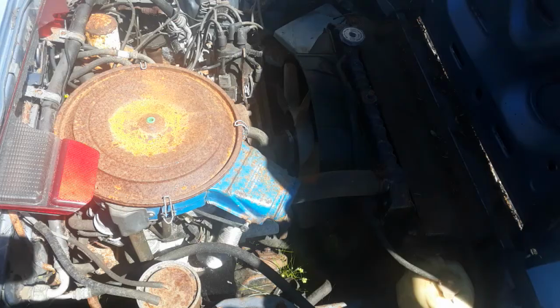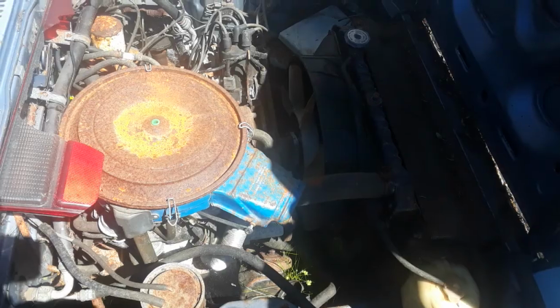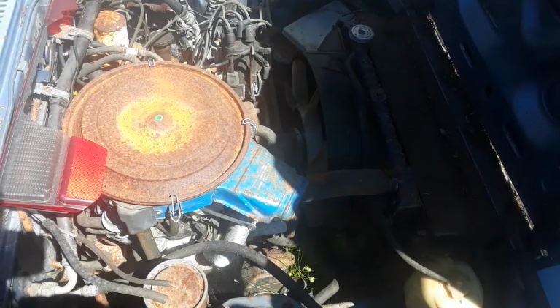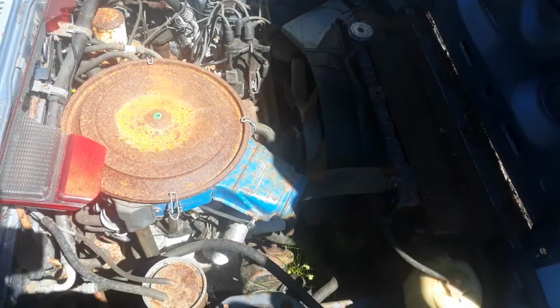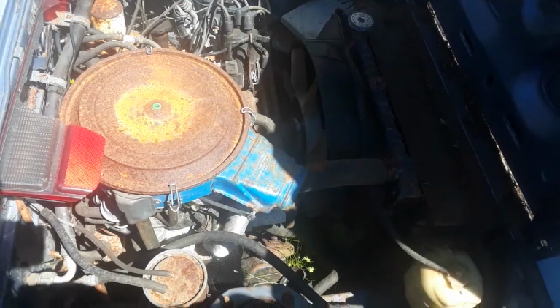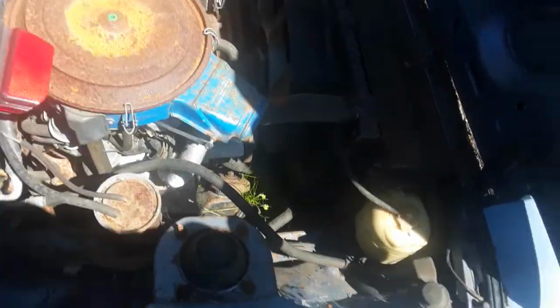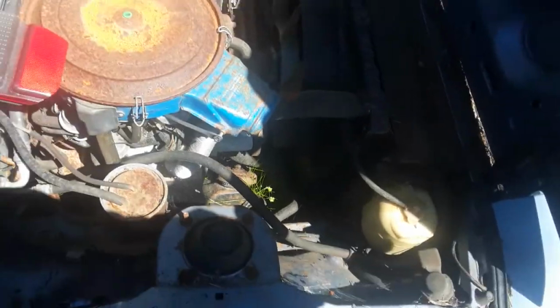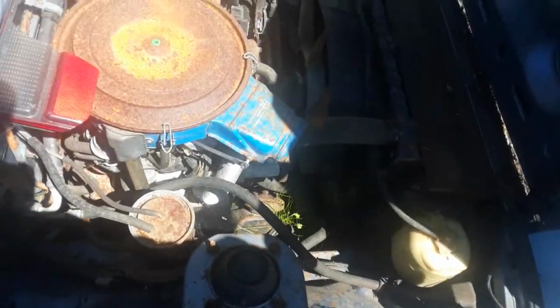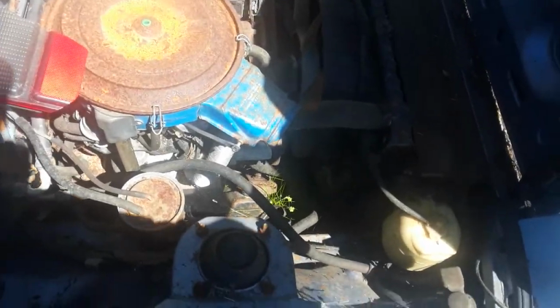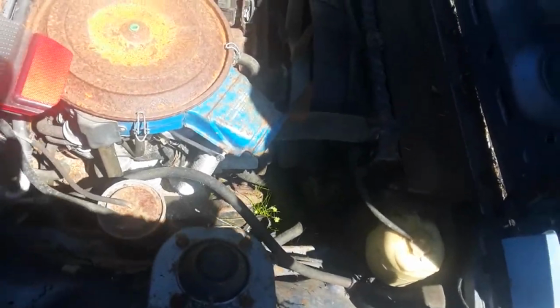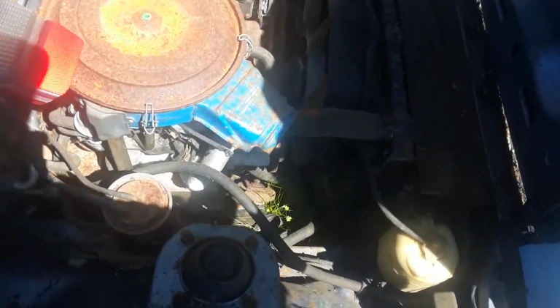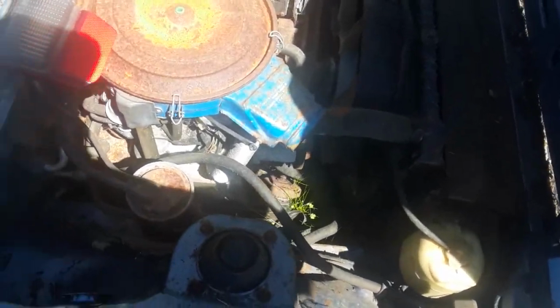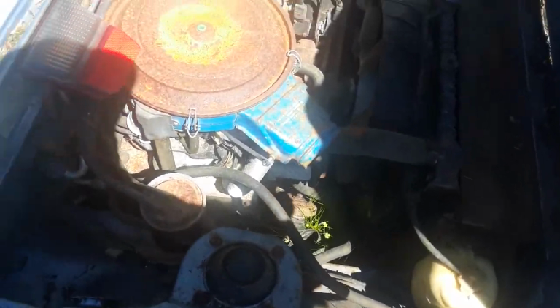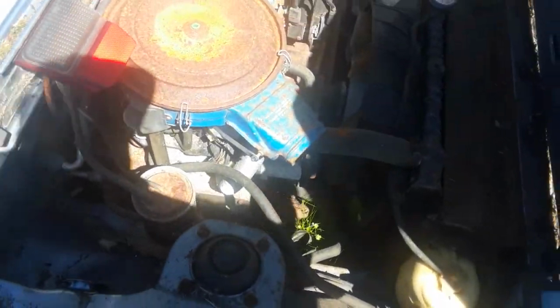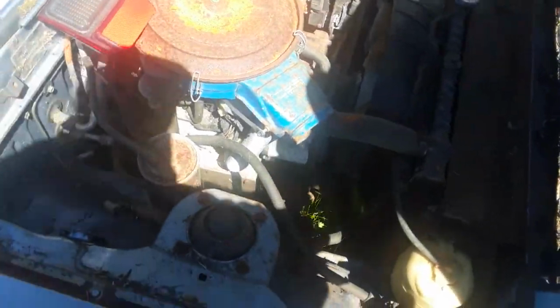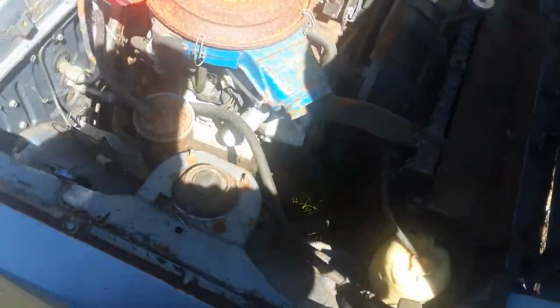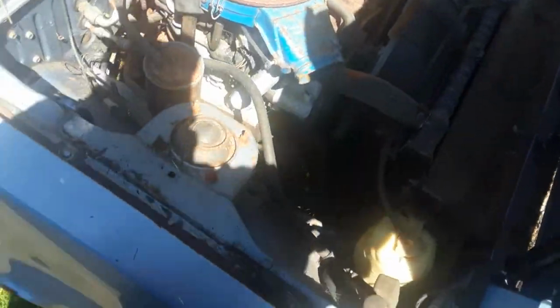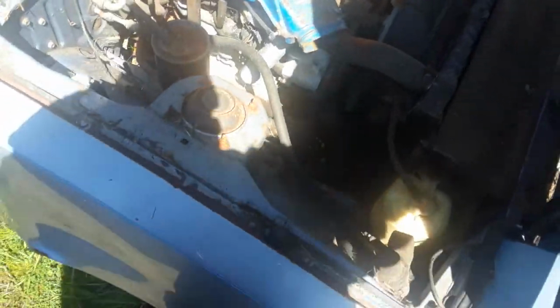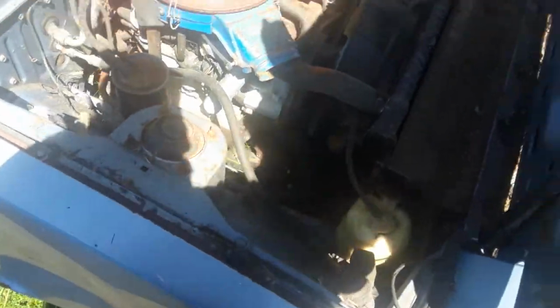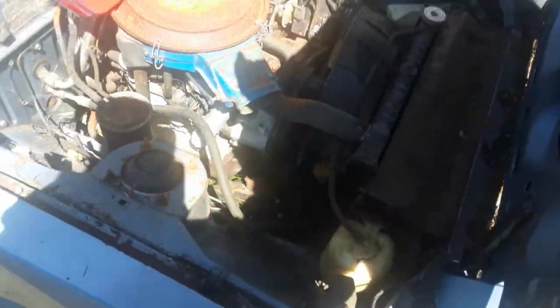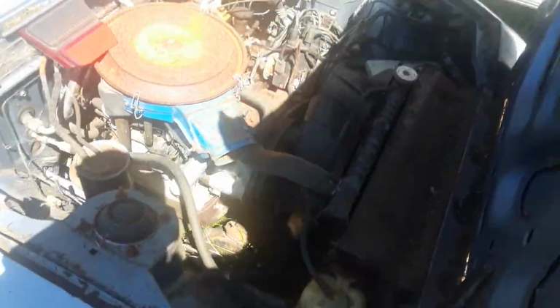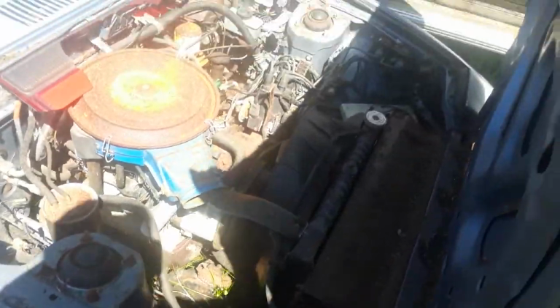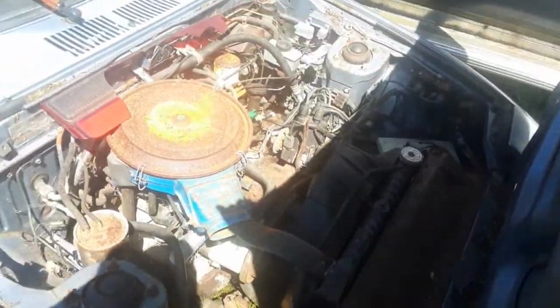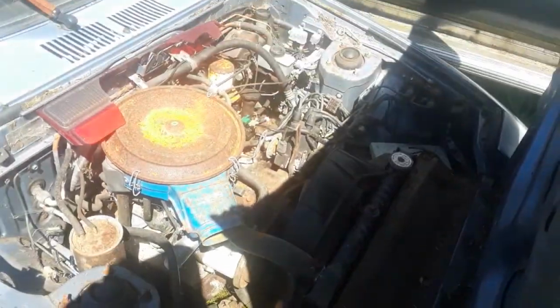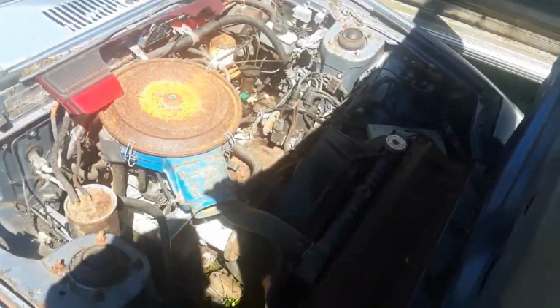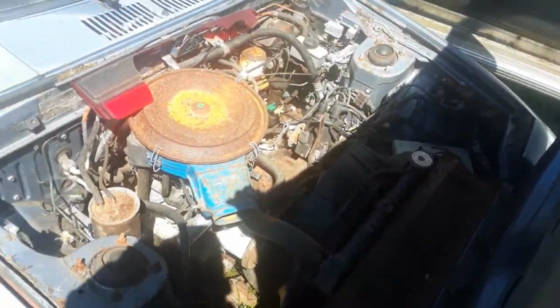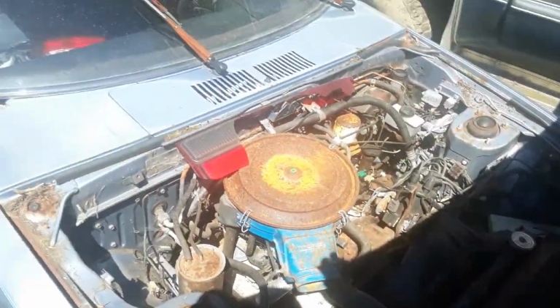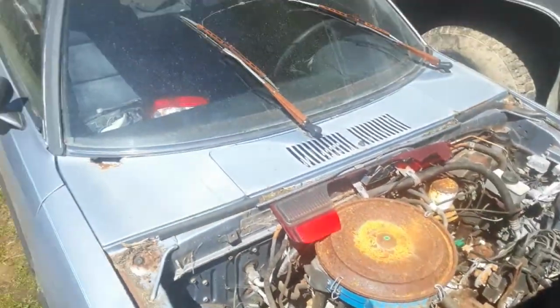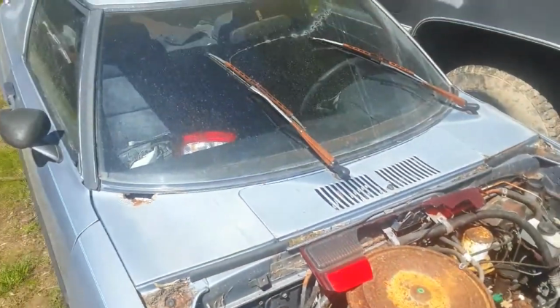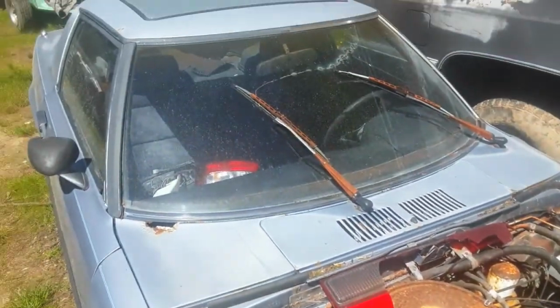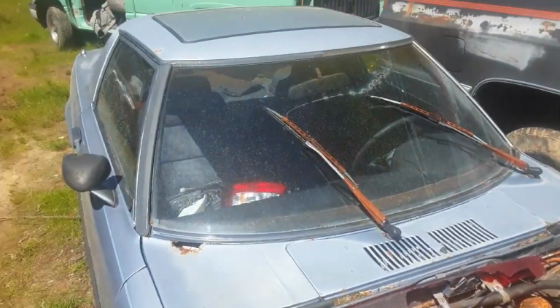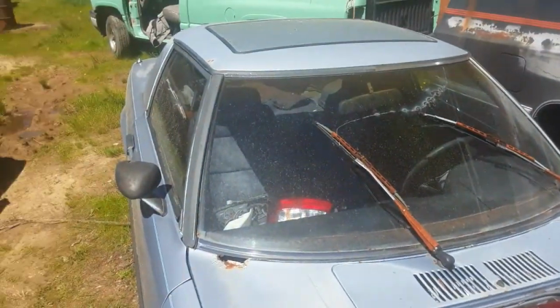Datsun engines. Looks like it's pretty much all there. Dang, this would be a sick car to get going.